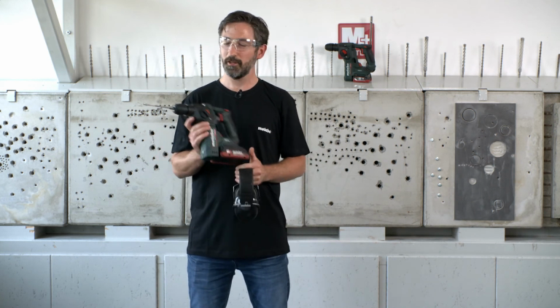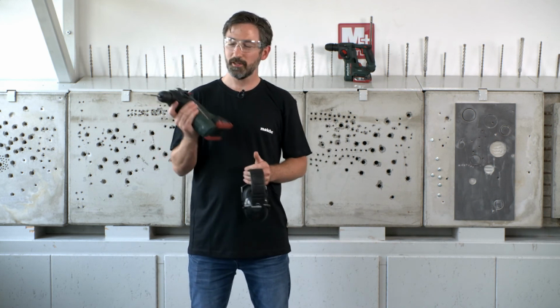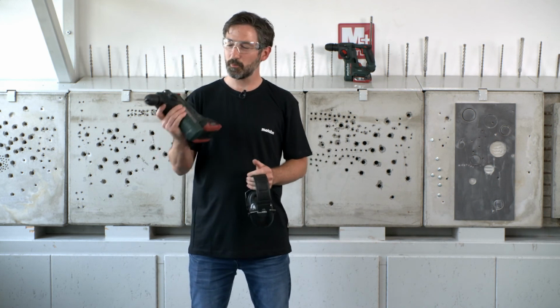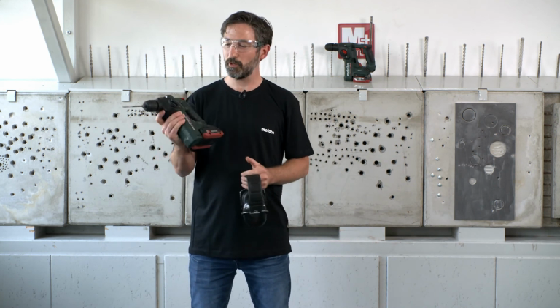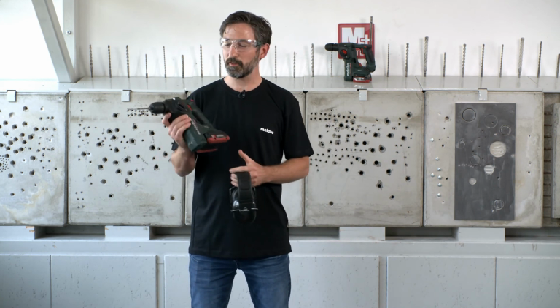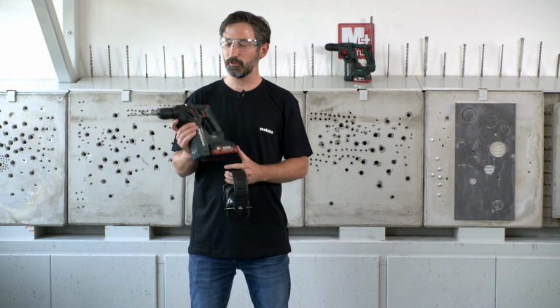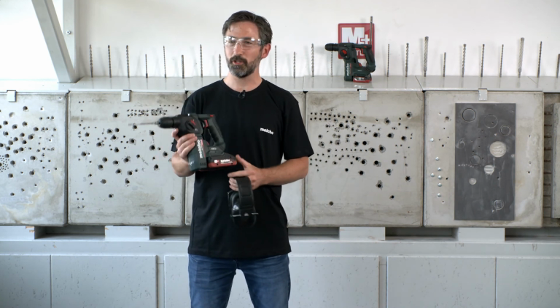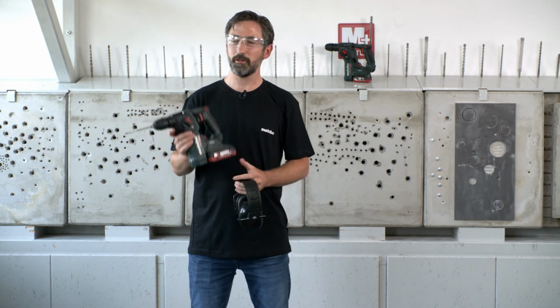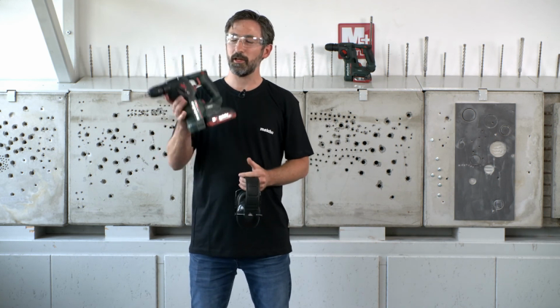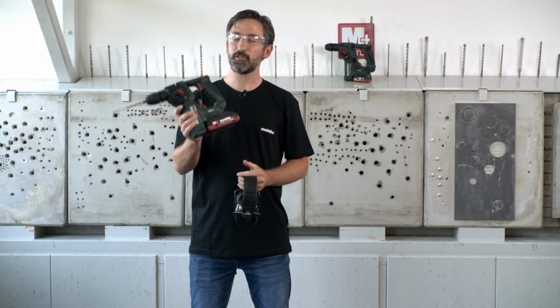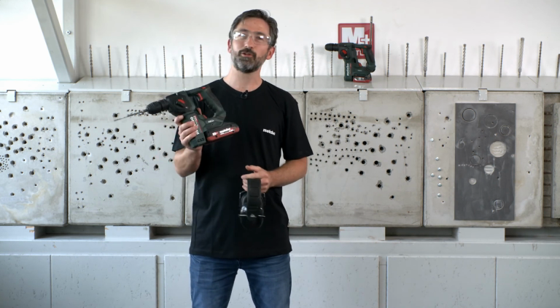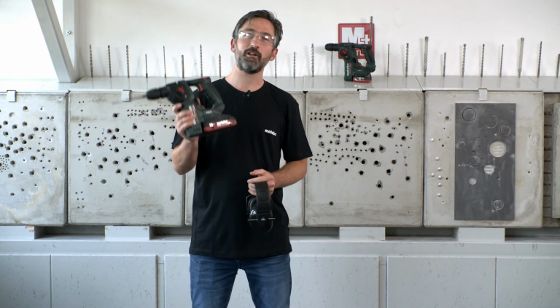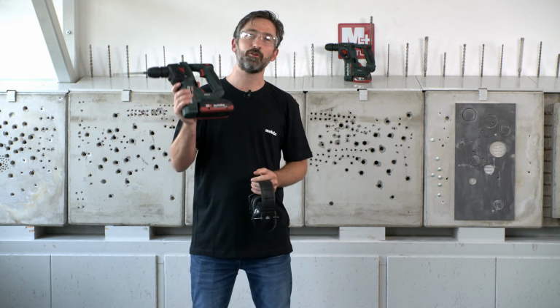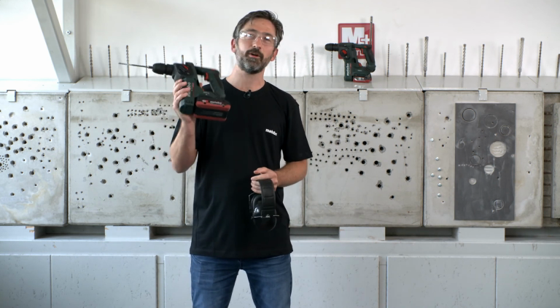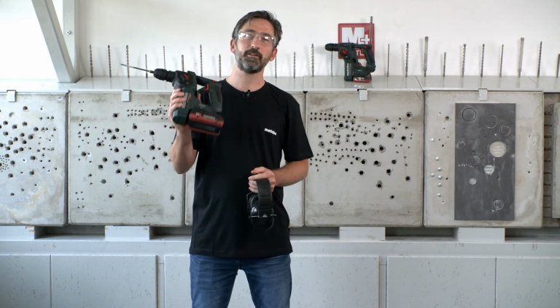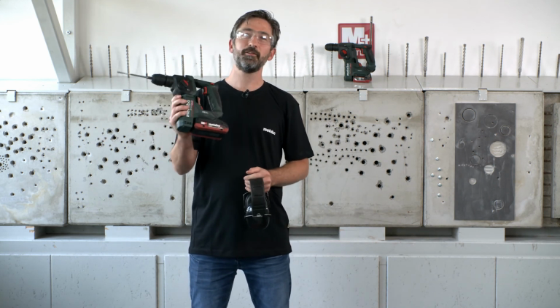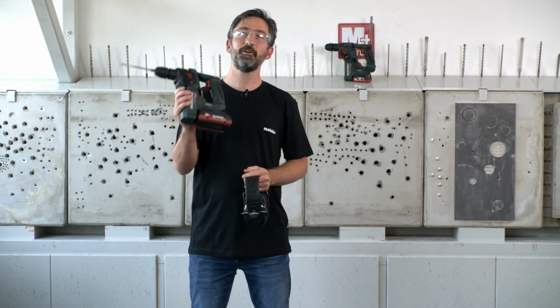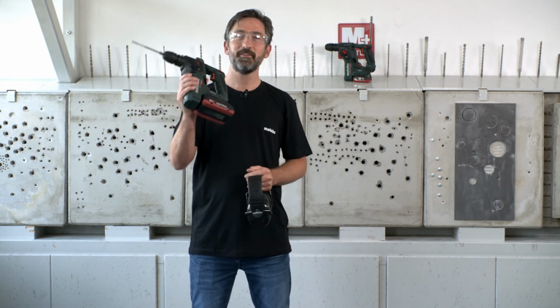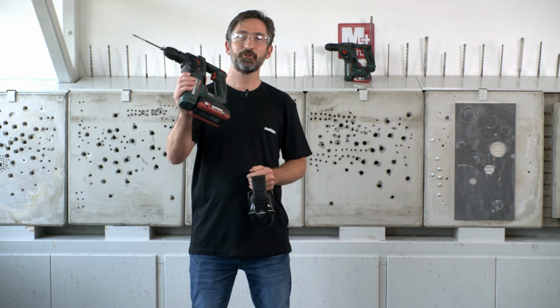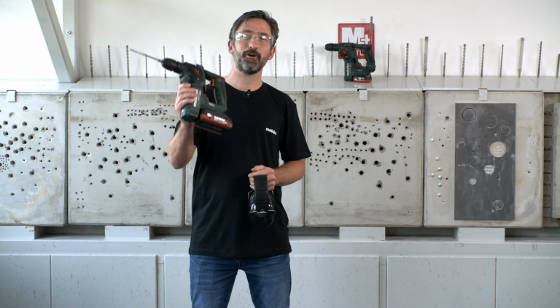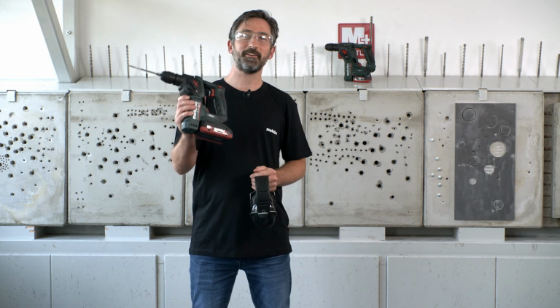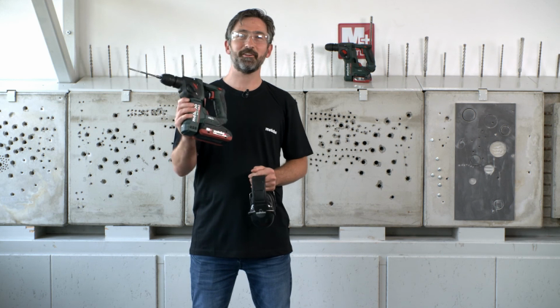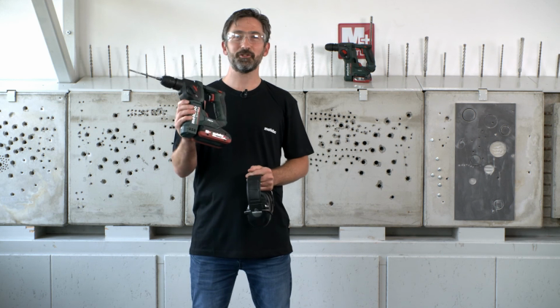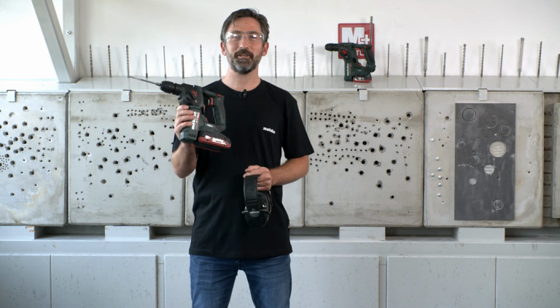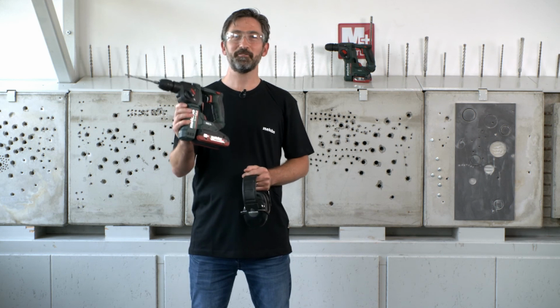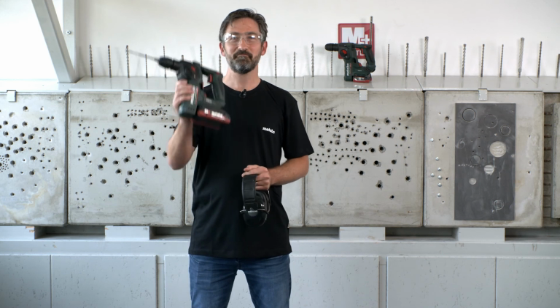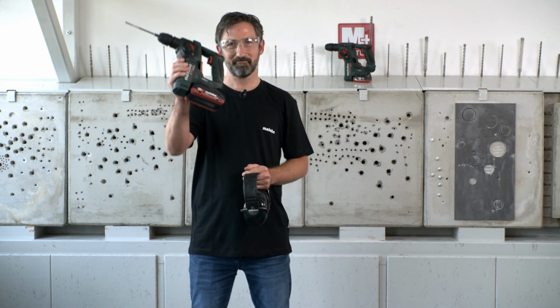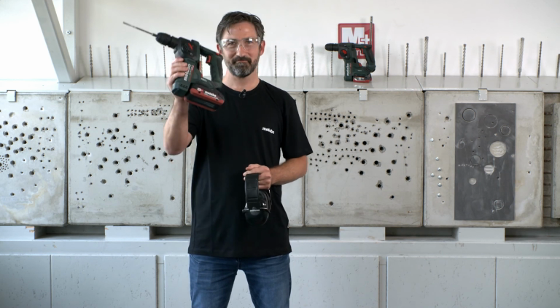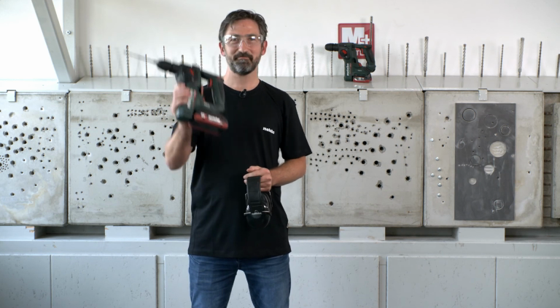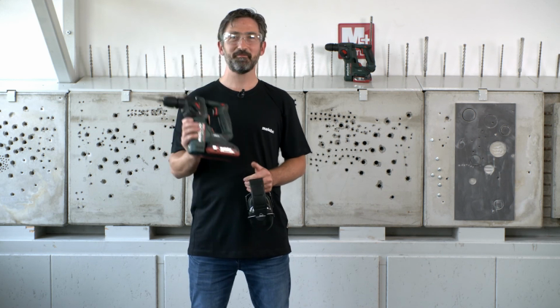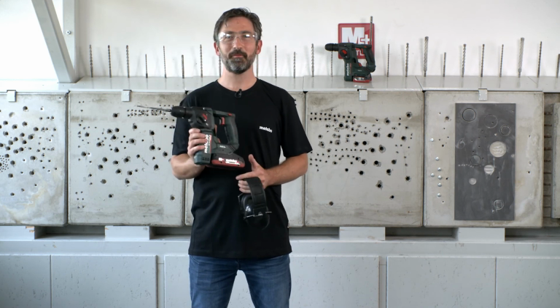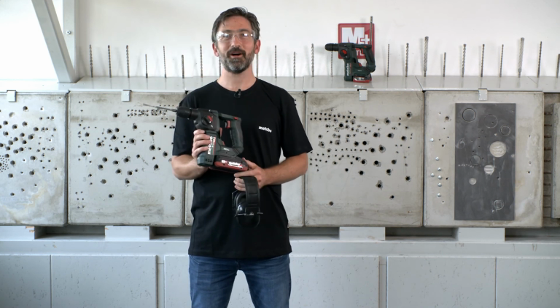It's a perfect machine, absolutely lightweight. Try it, enjoy it. Bye.